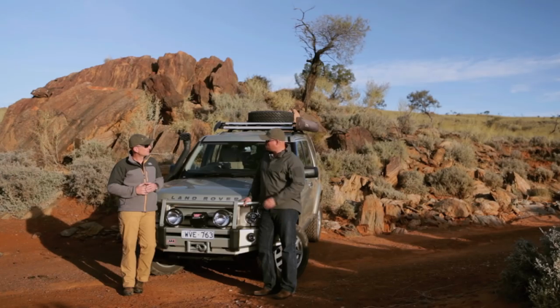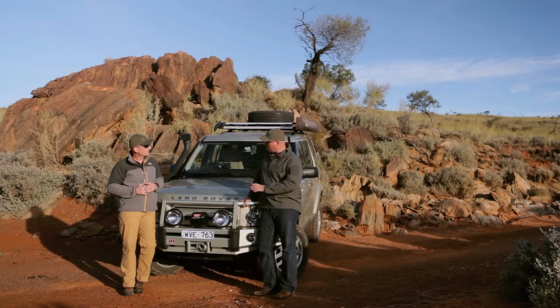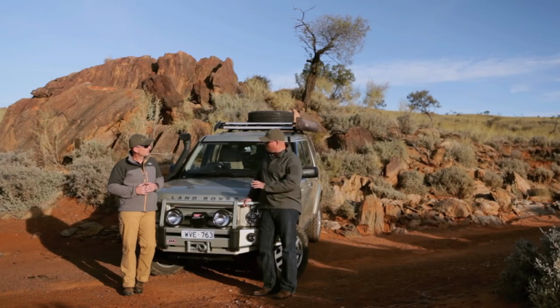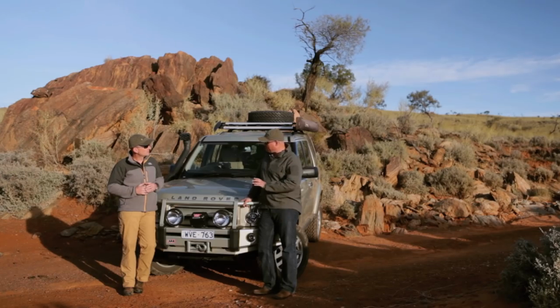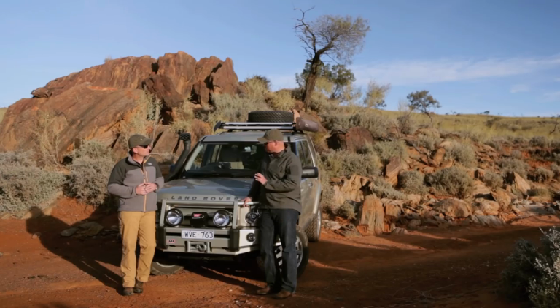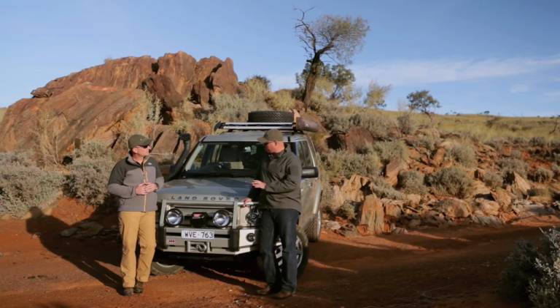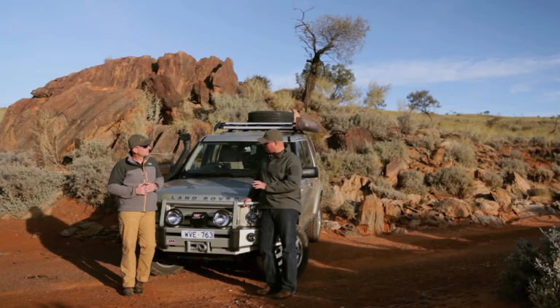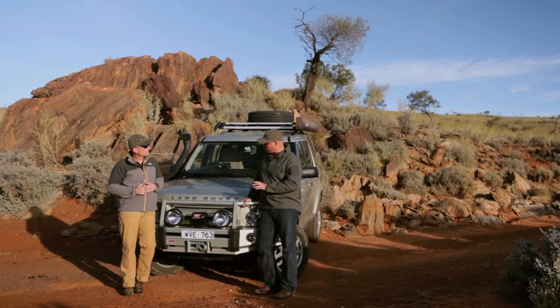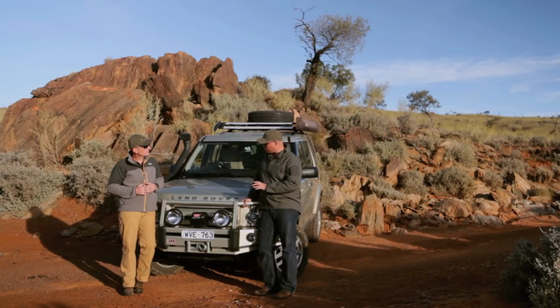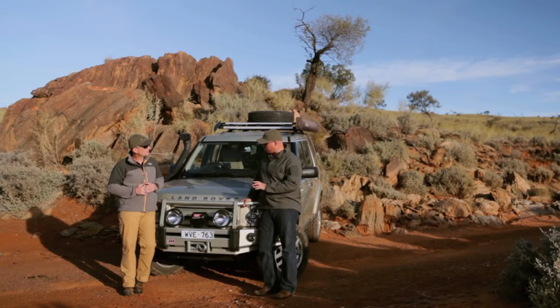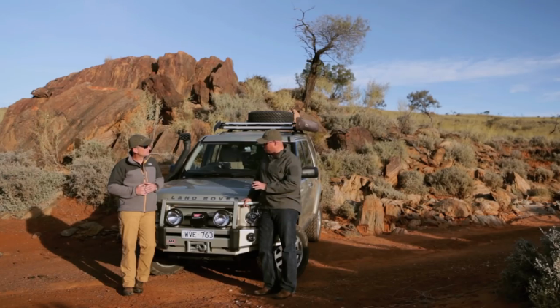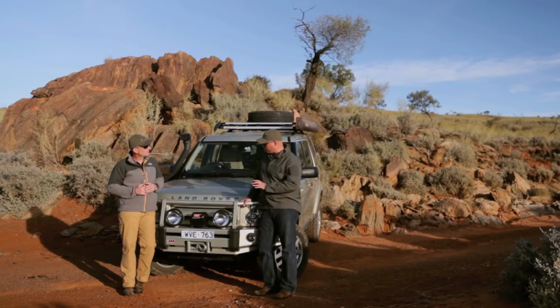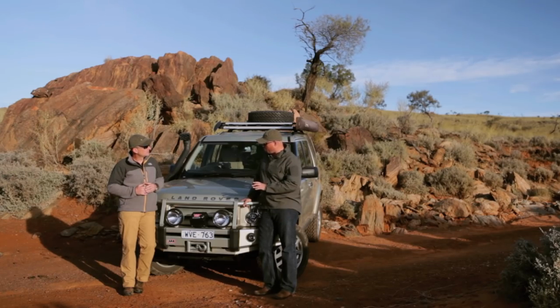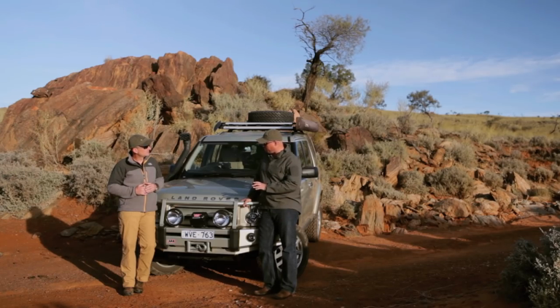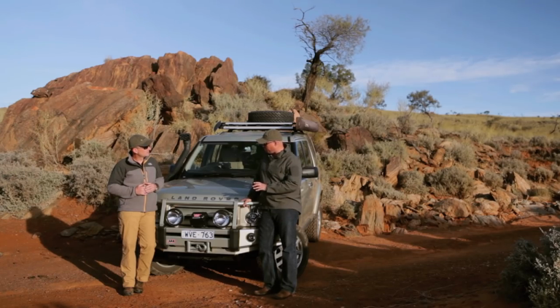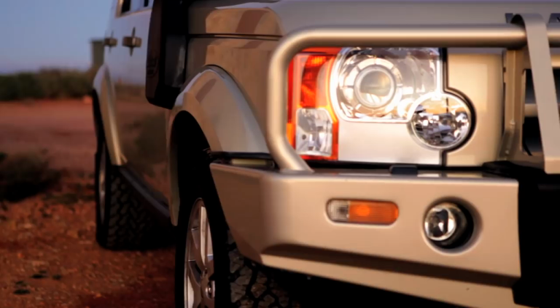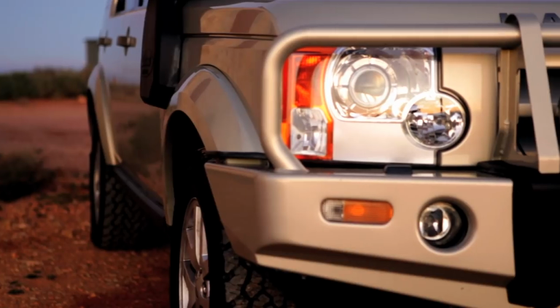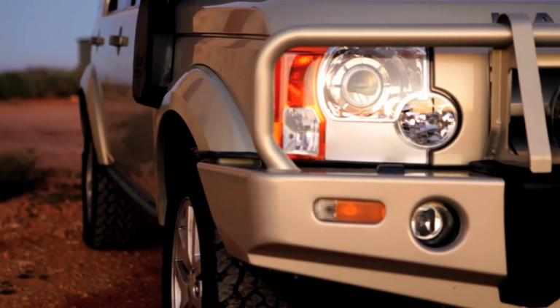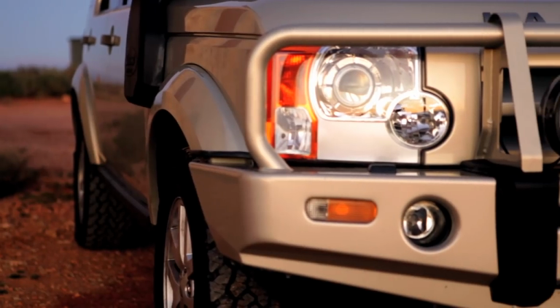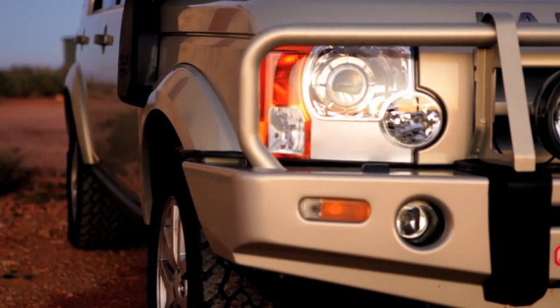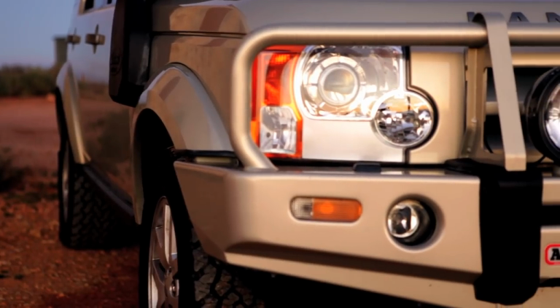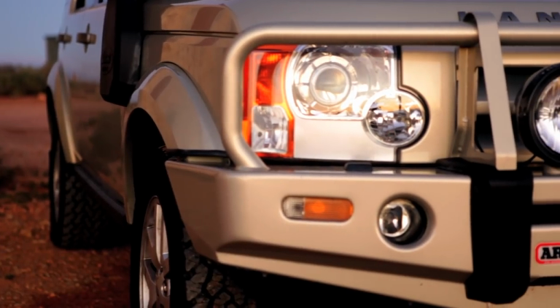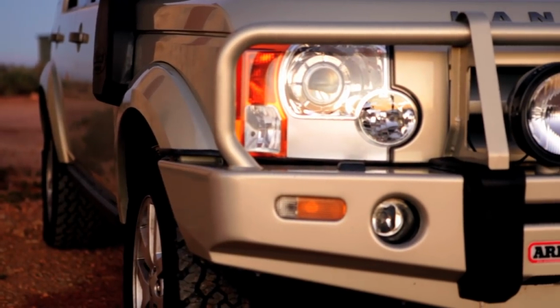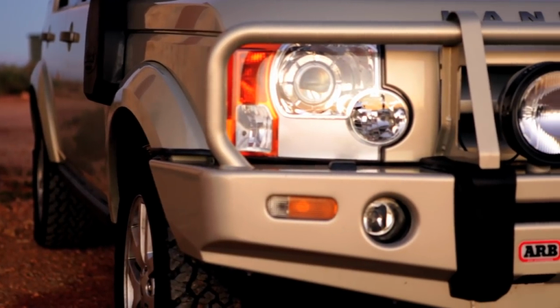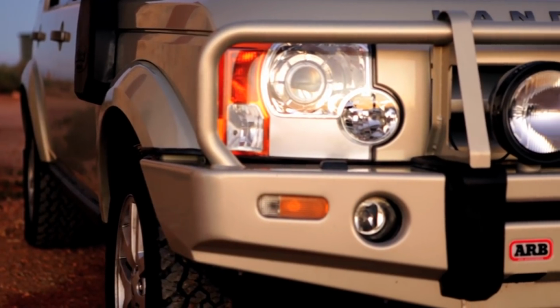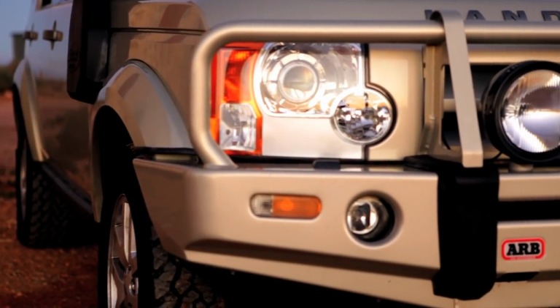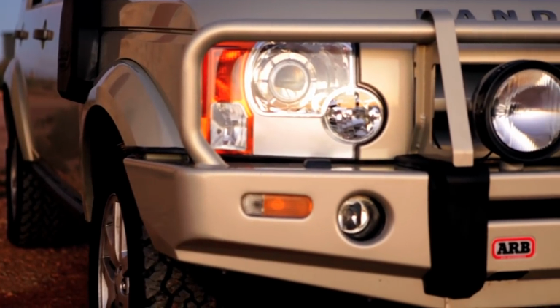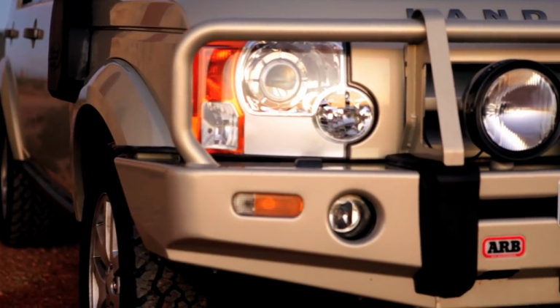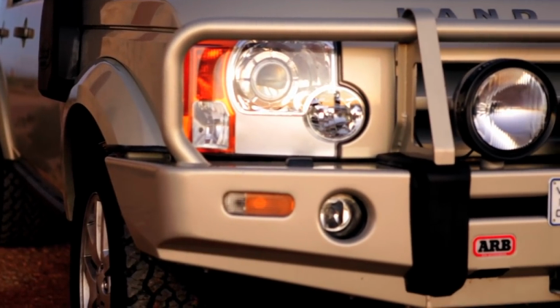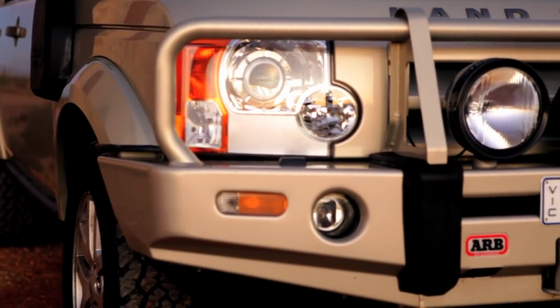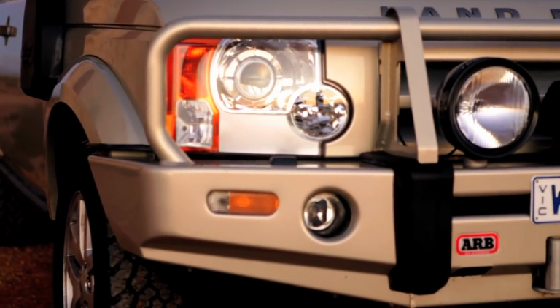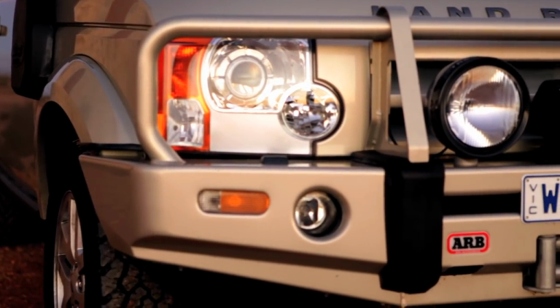So tell me a little bit about some of the accessories that you've put on here. We've got a bunch of cool stuff — let's talk about what you've added to the truck.